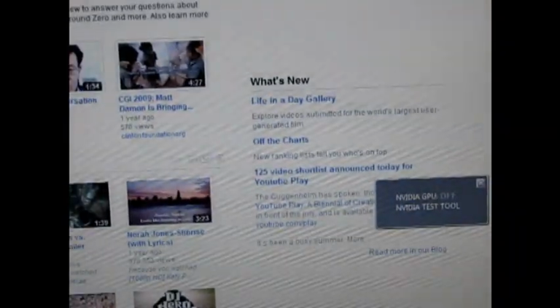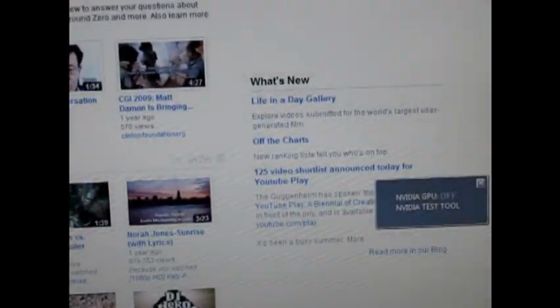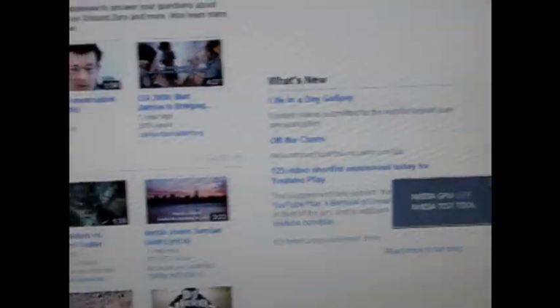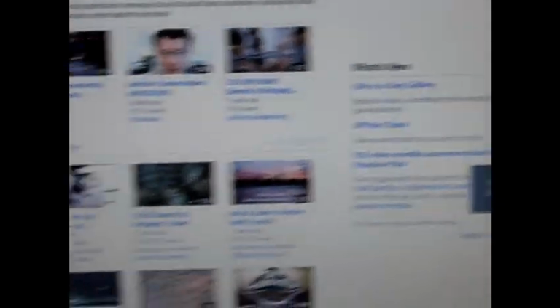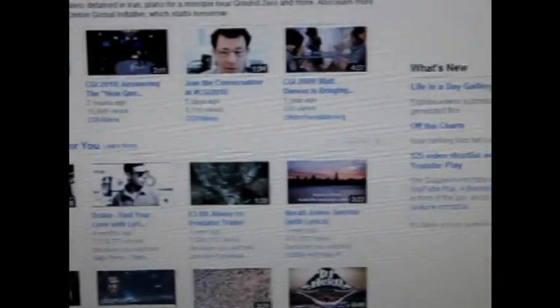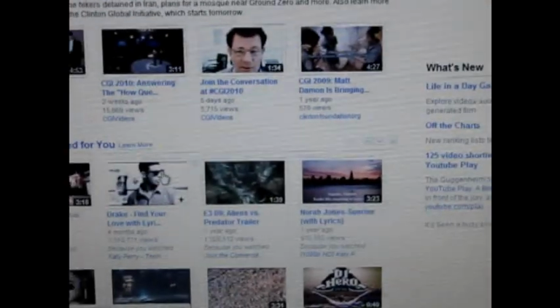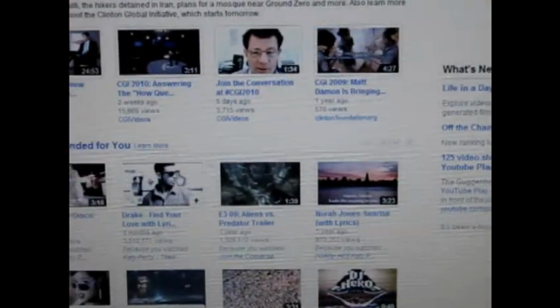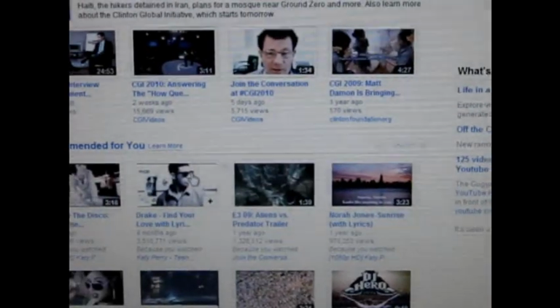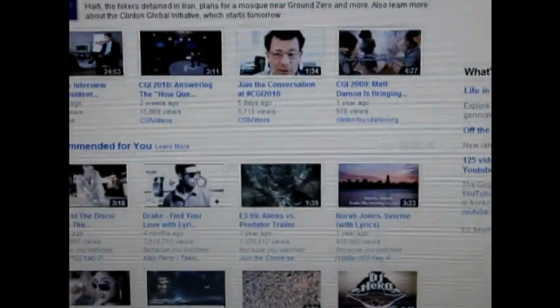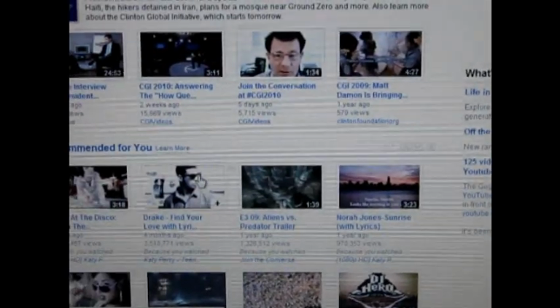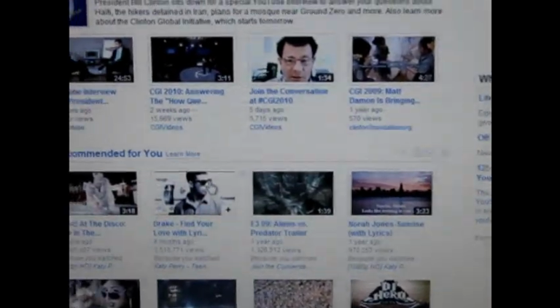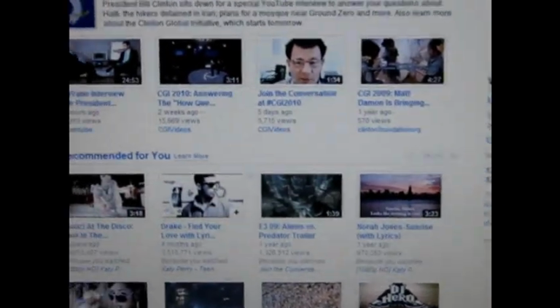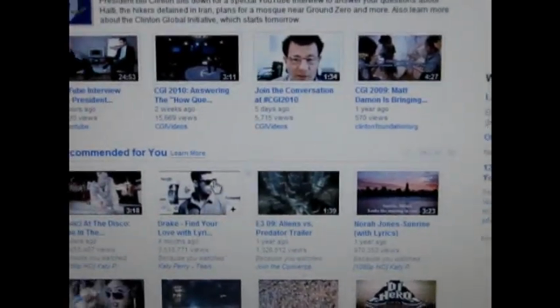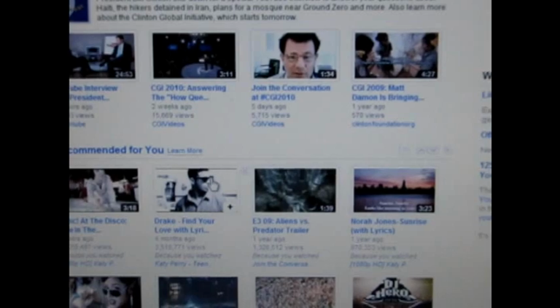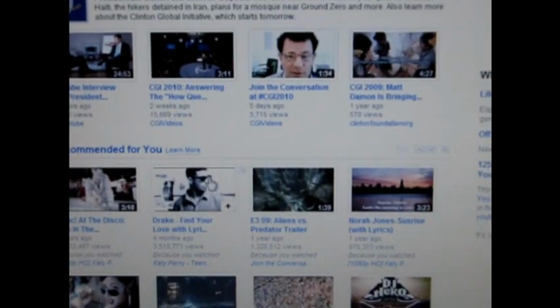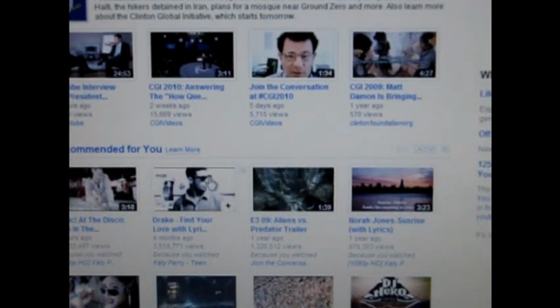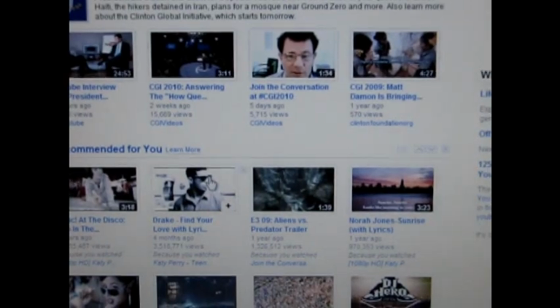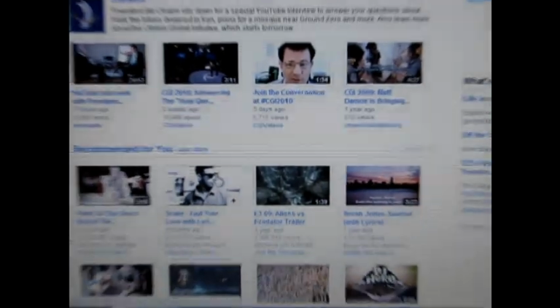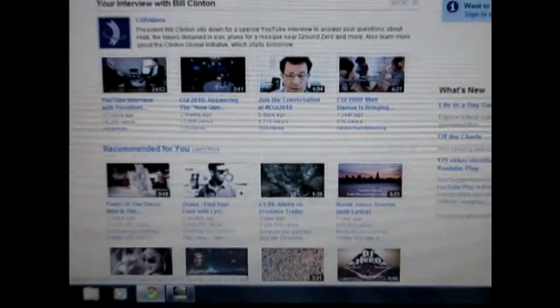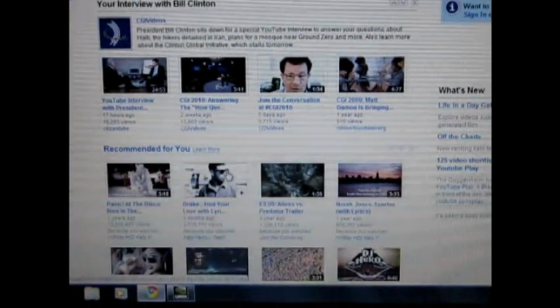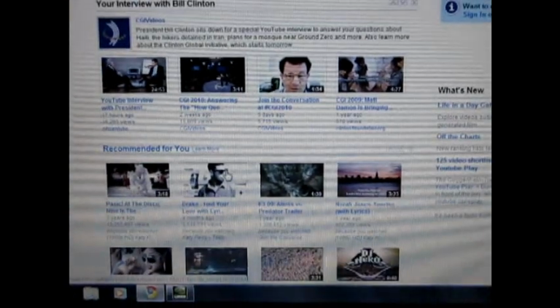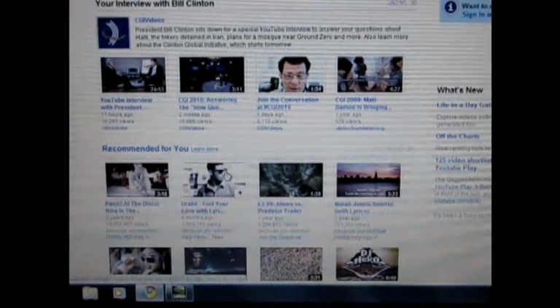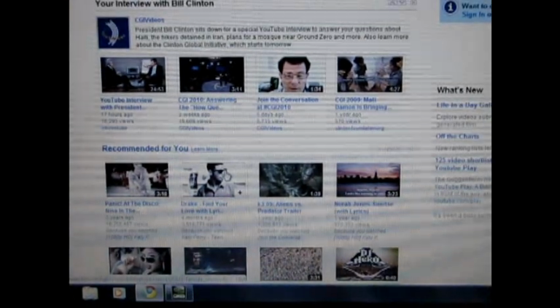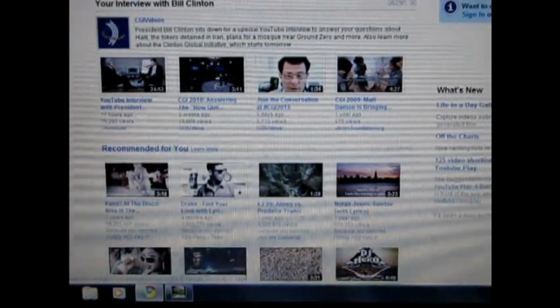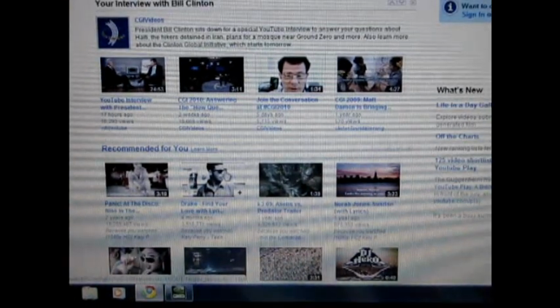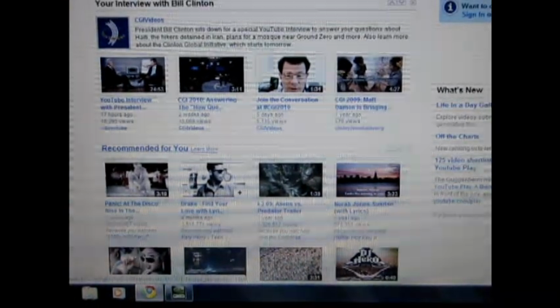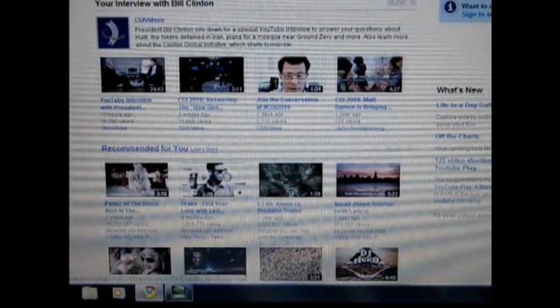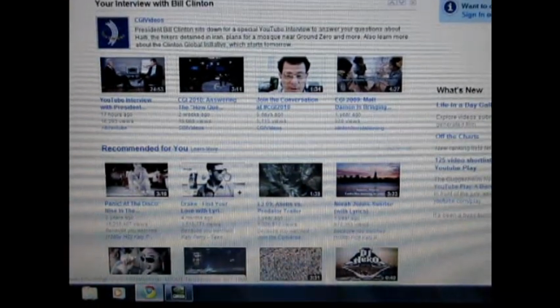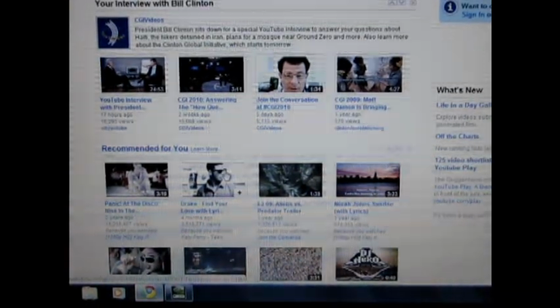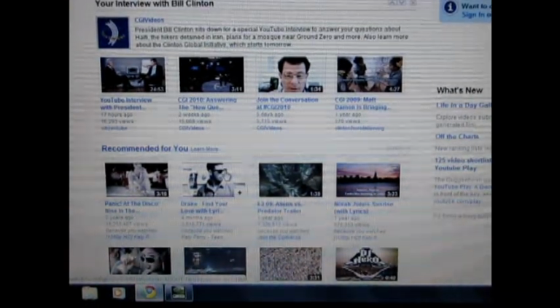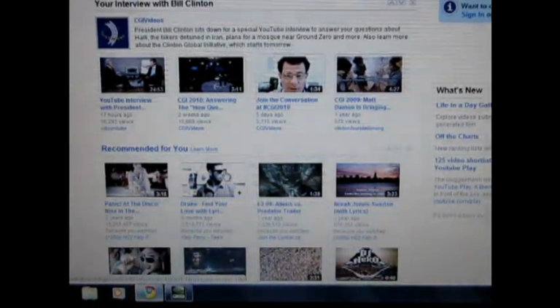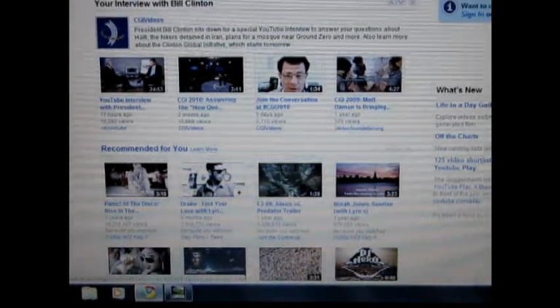That's it for now. Check out the whole review at netbooksreview.net. The link is there in the description. Goodbye.